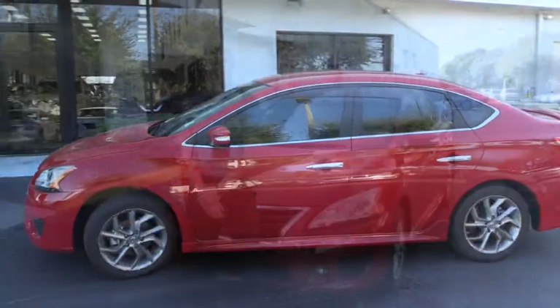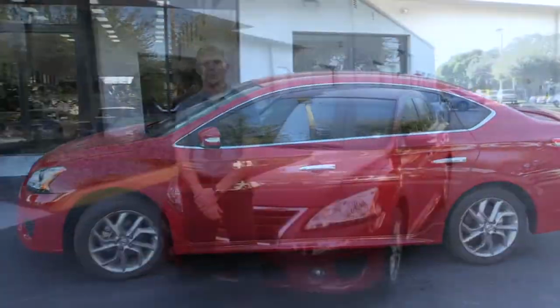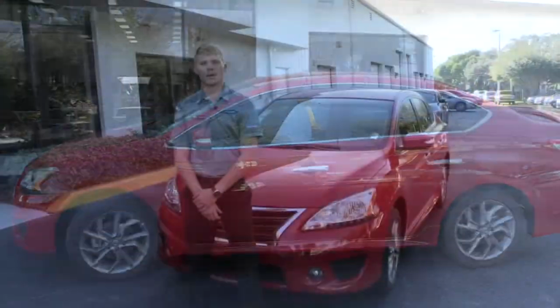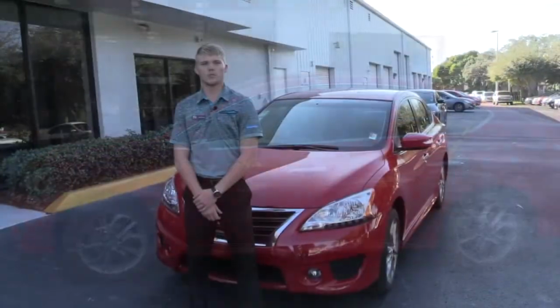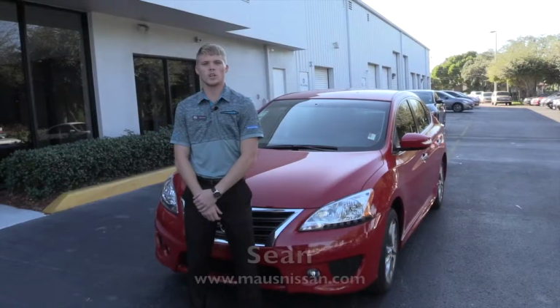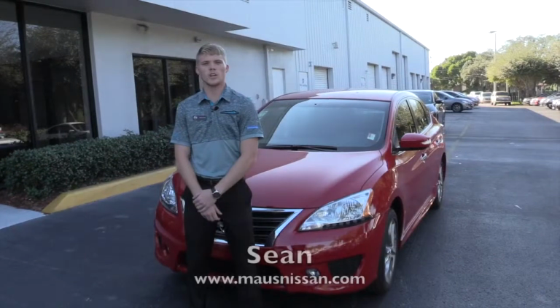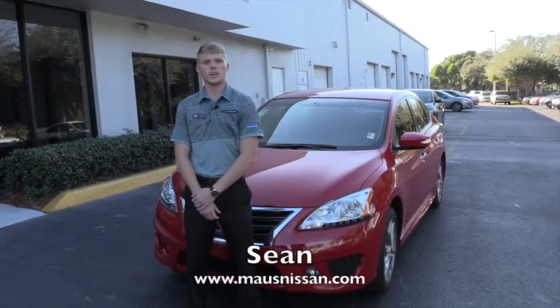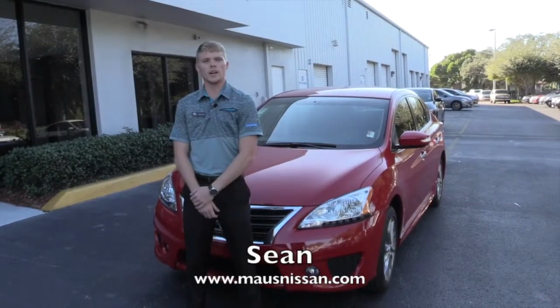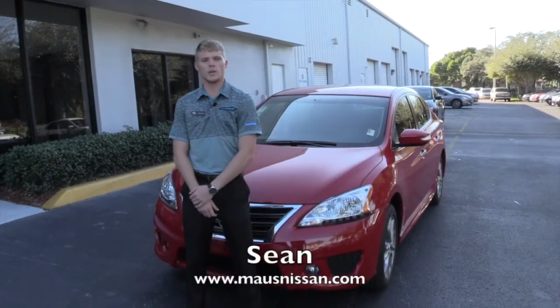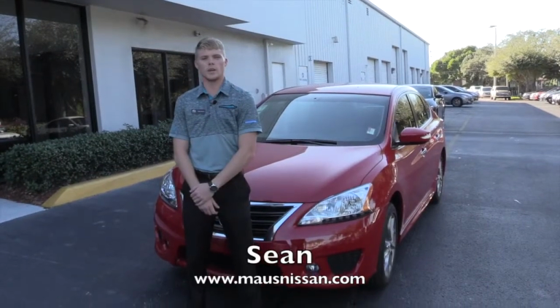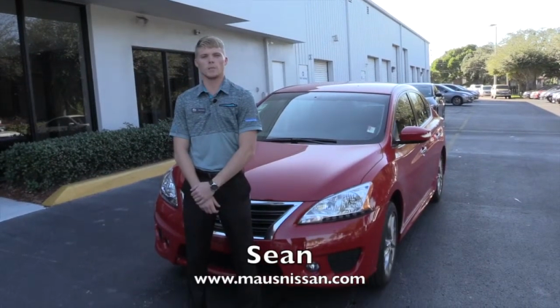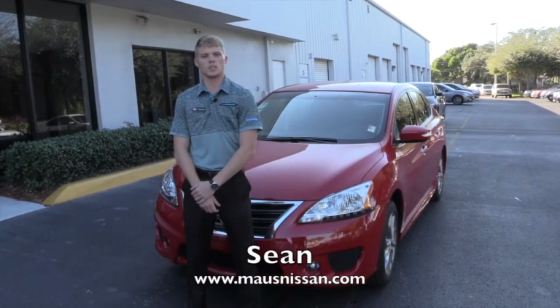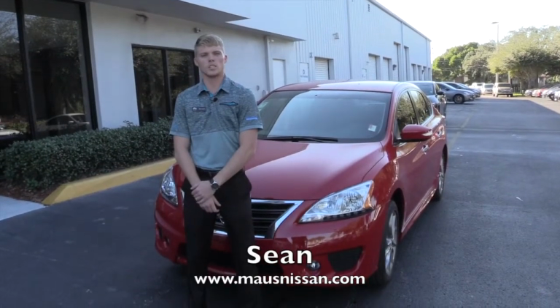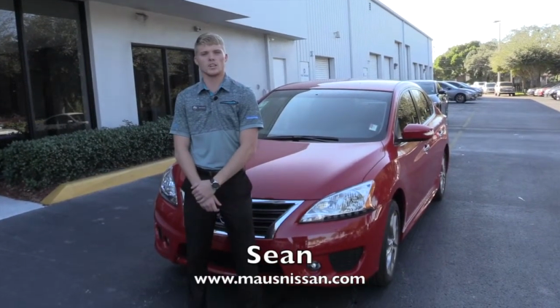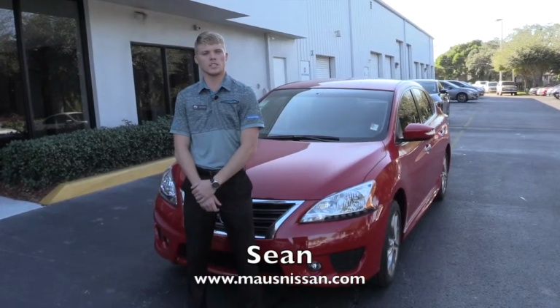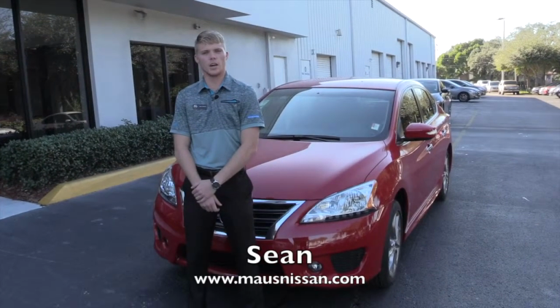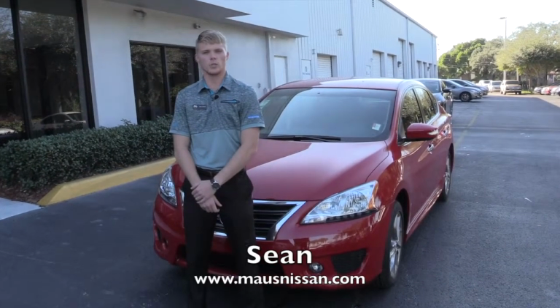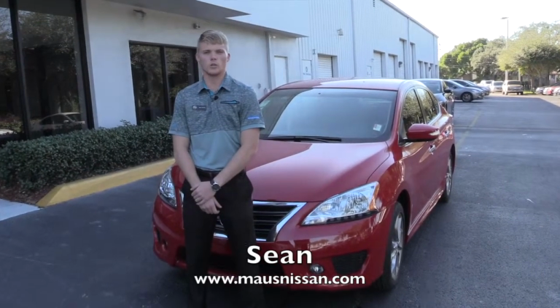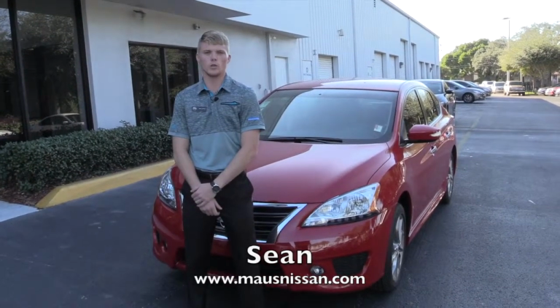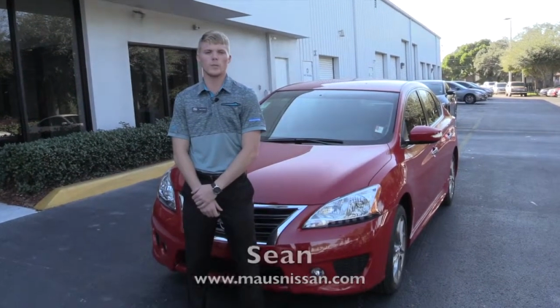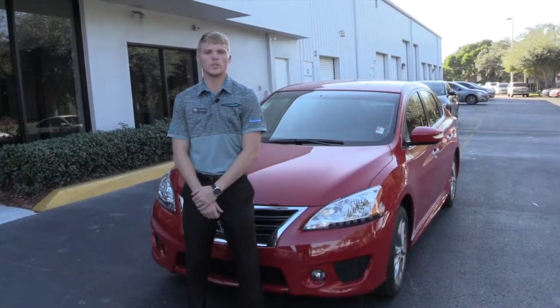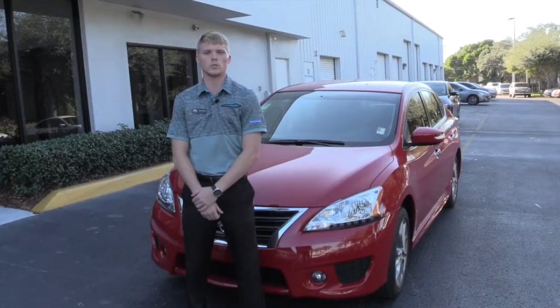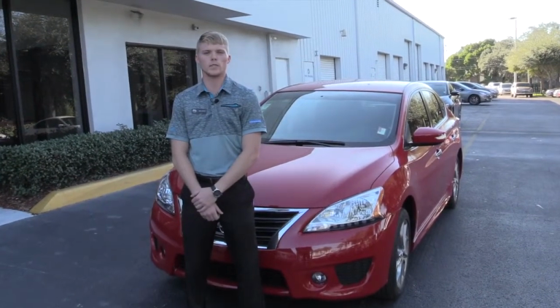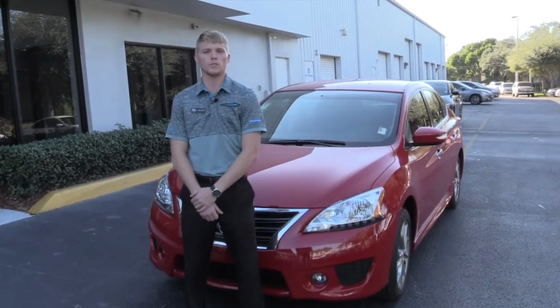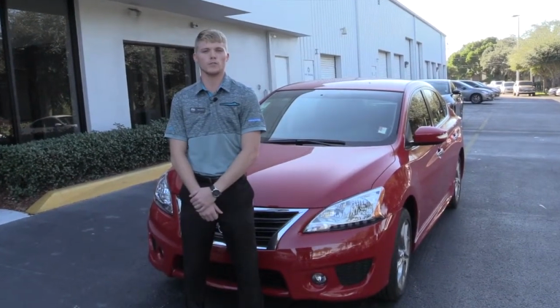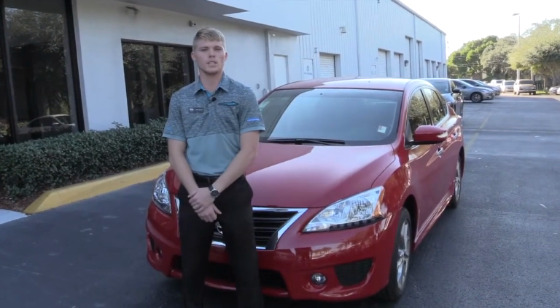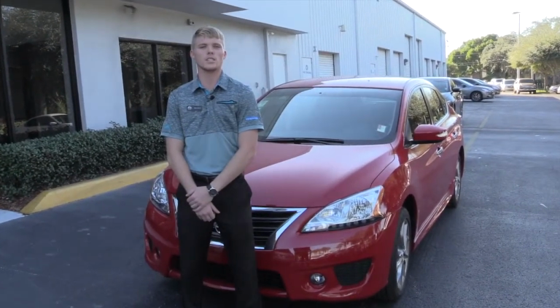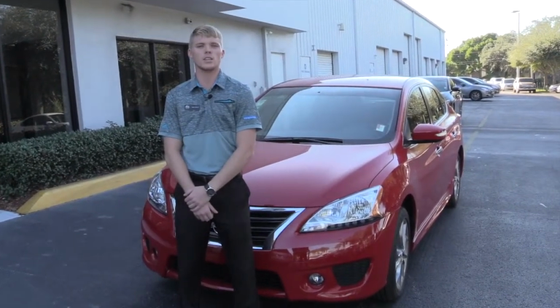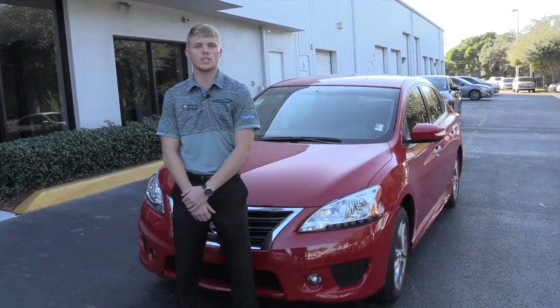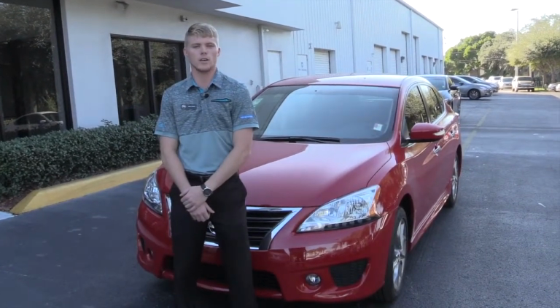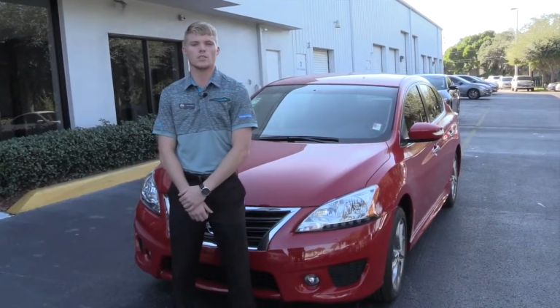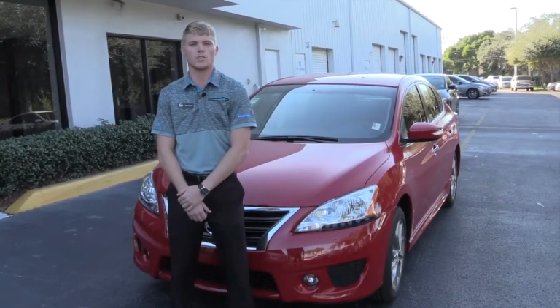Hello, my name is Sean Darien. I work here at Moss Nissan. Today I'll be showing you all about the 2015 Nissan Sentra SR.